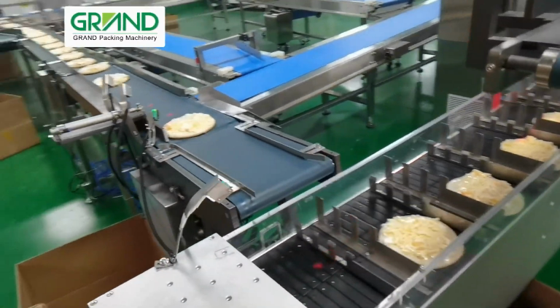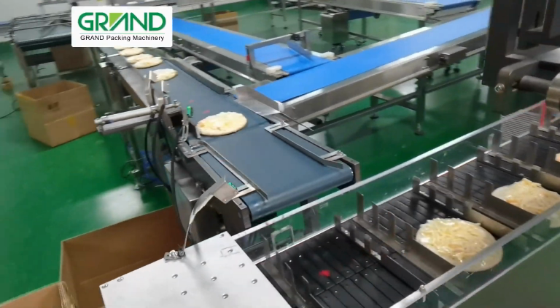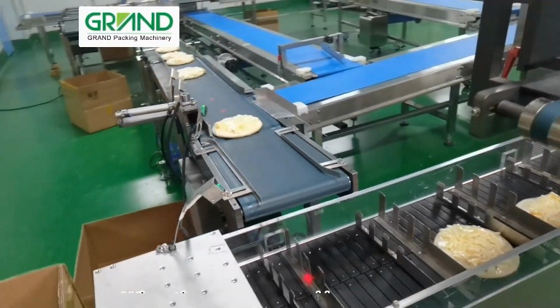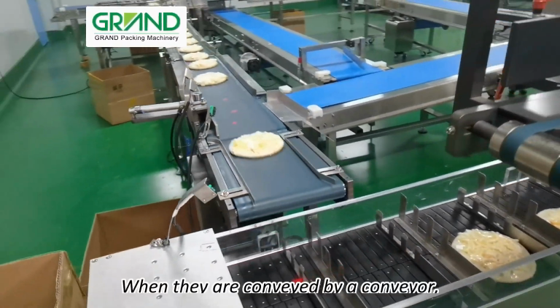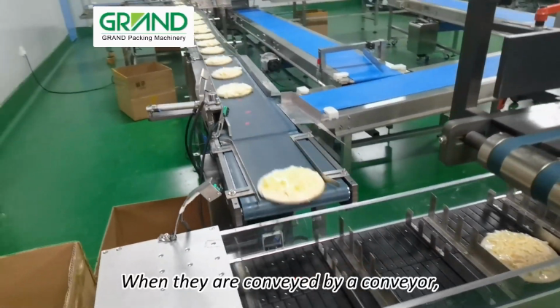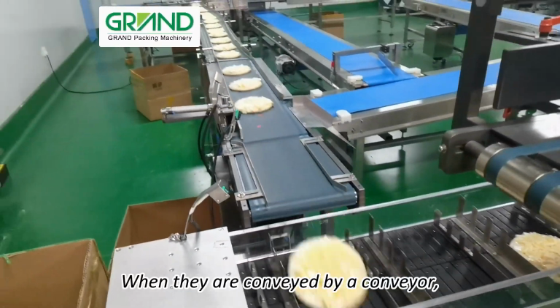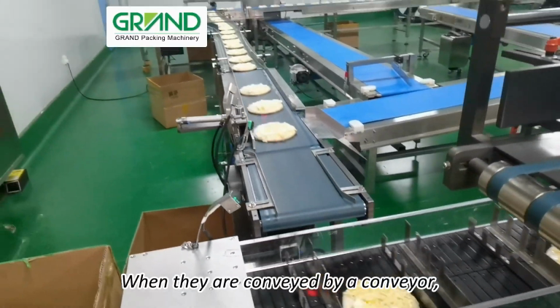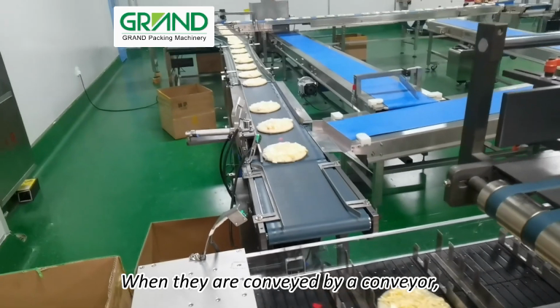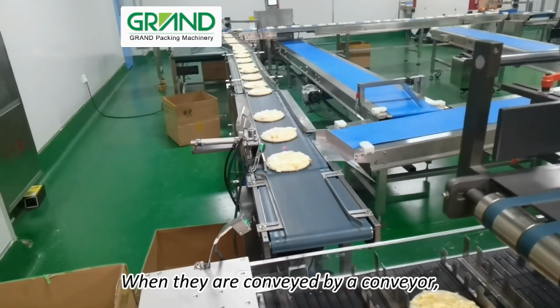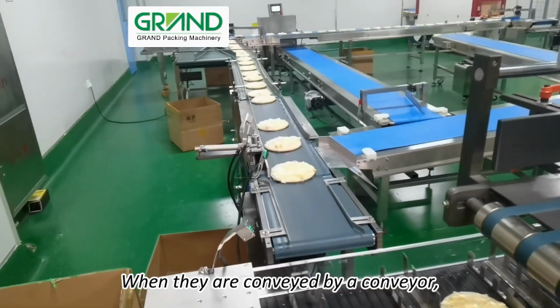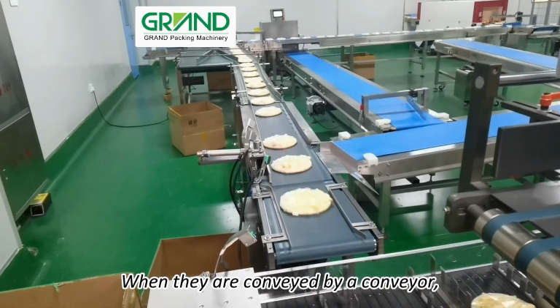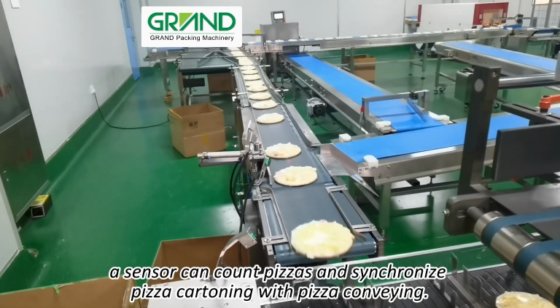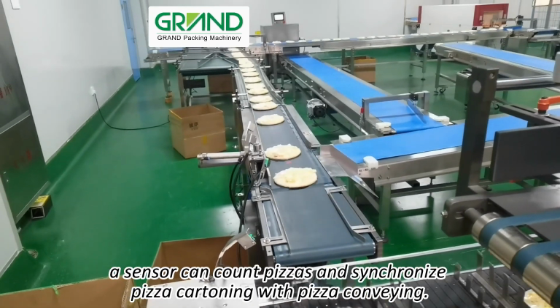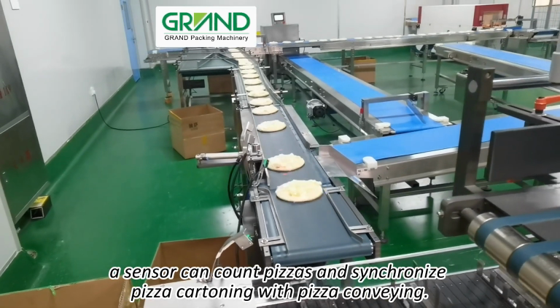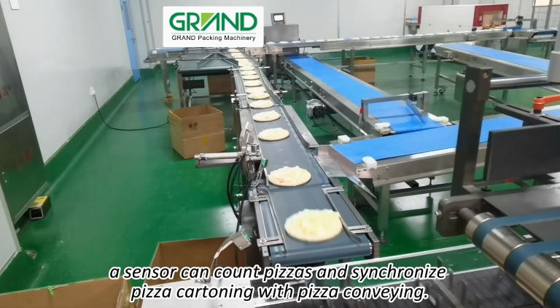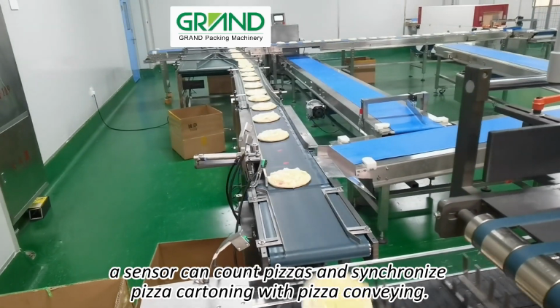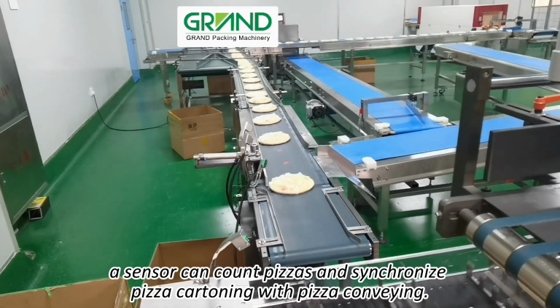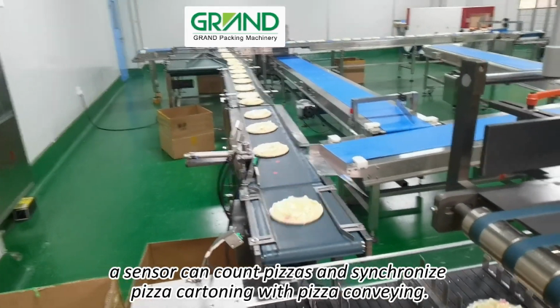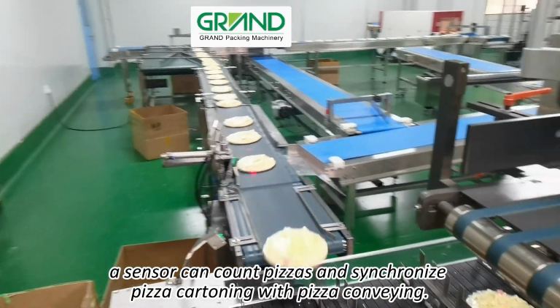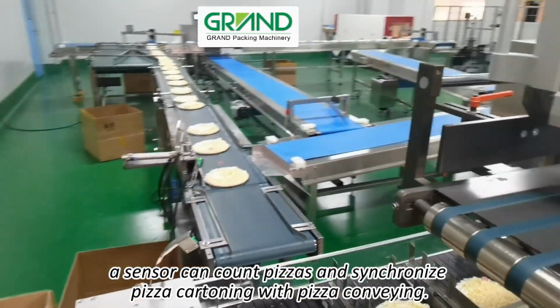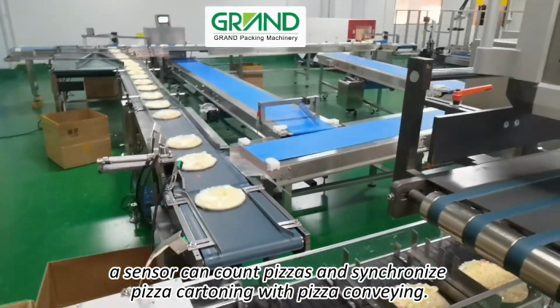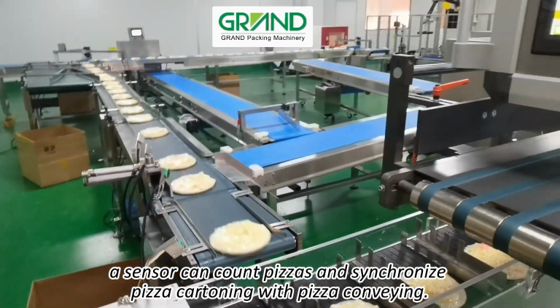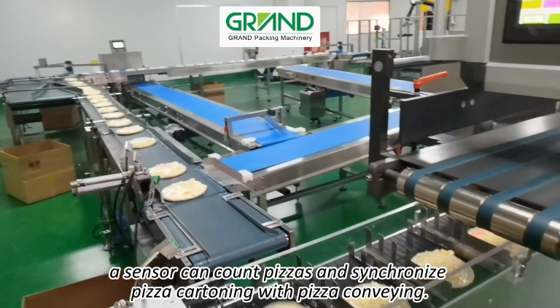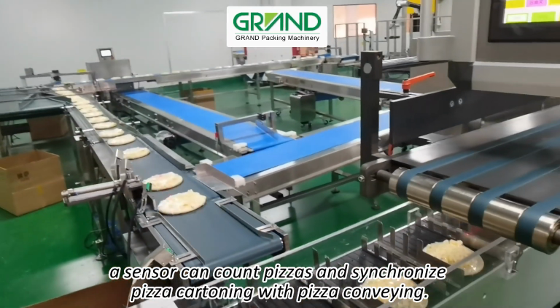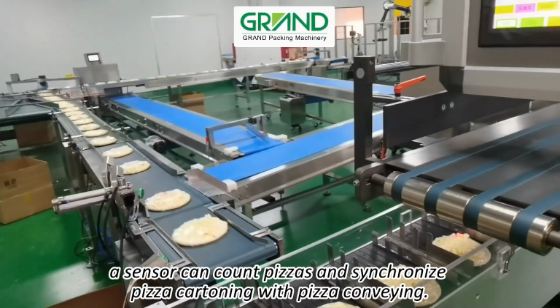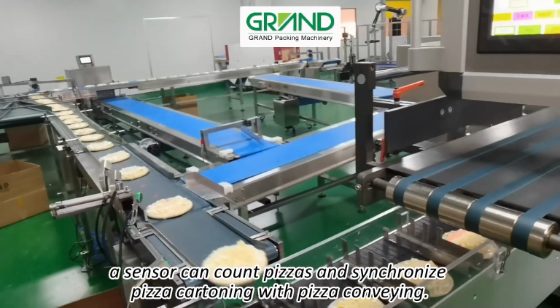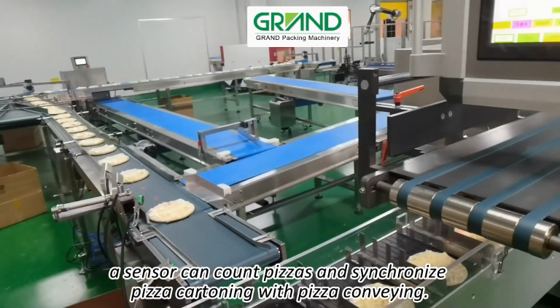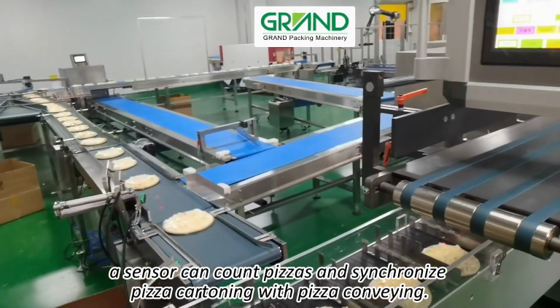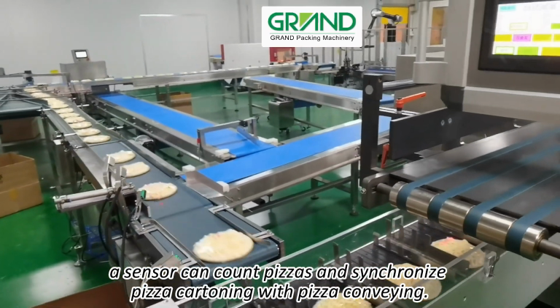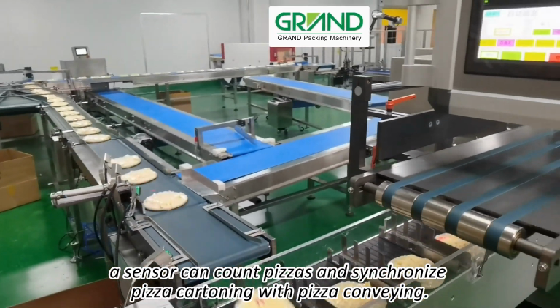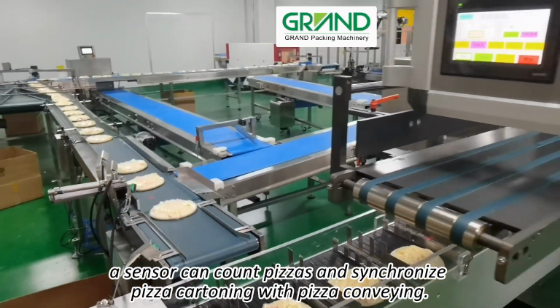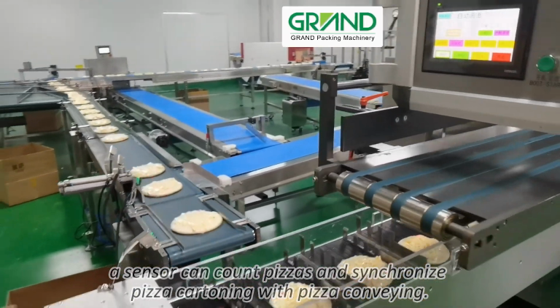When they are conveyed by a conveyor, a sensor can count pizzas and synchronize pizza cartoning with pizza conveying.